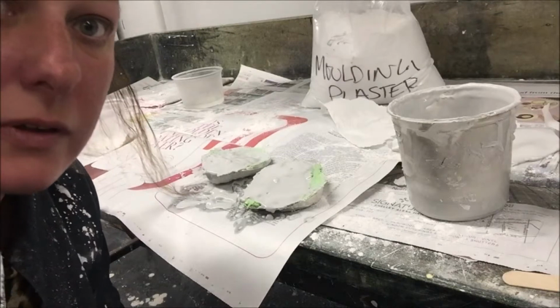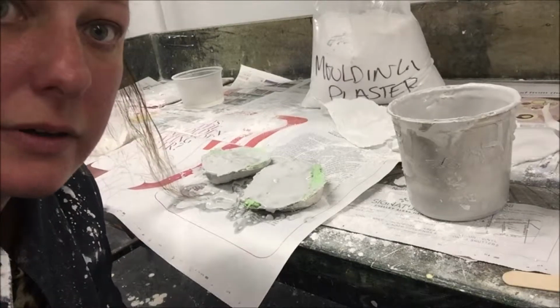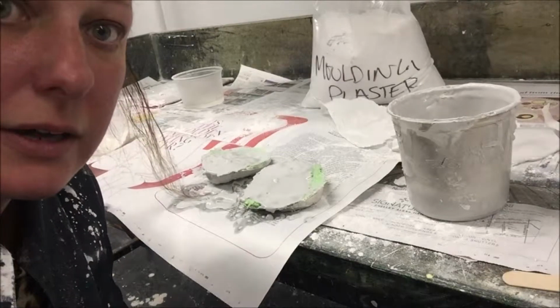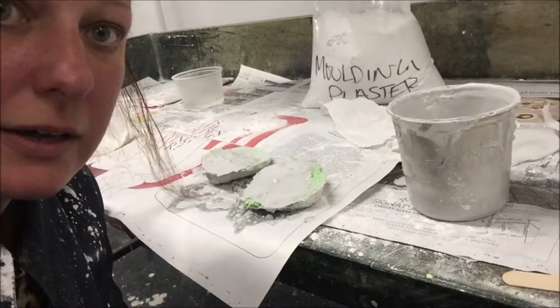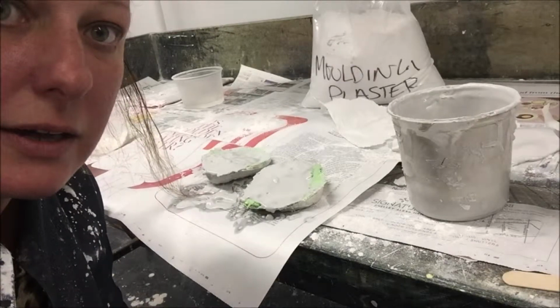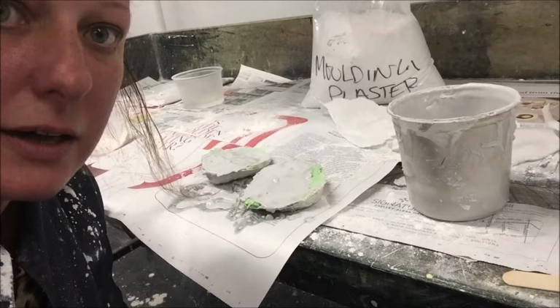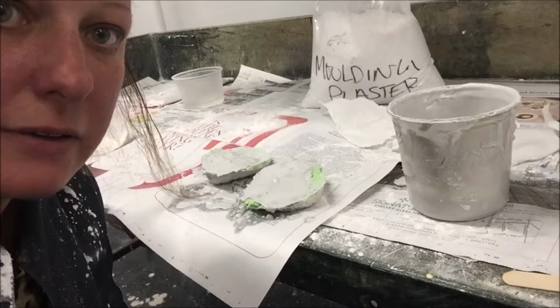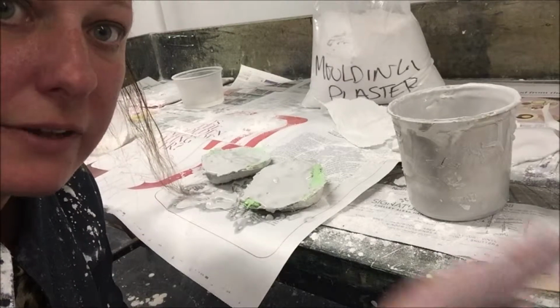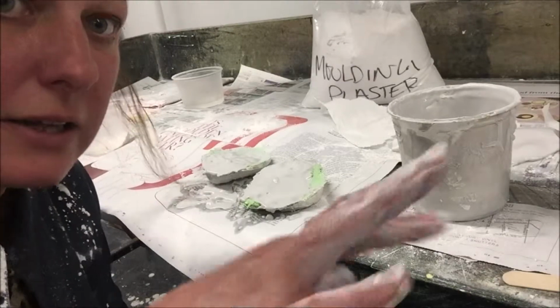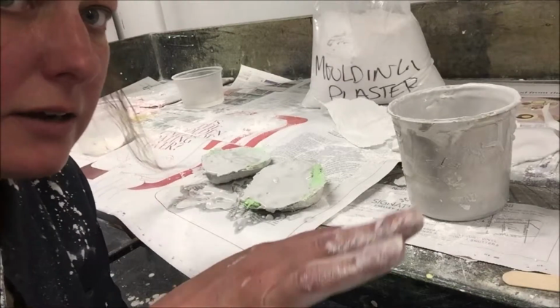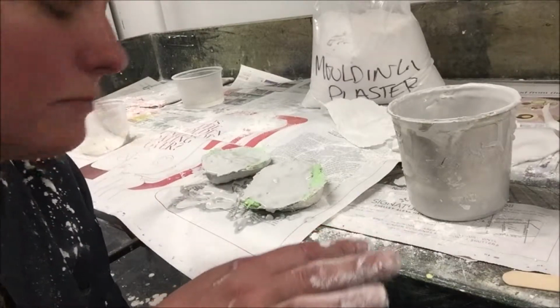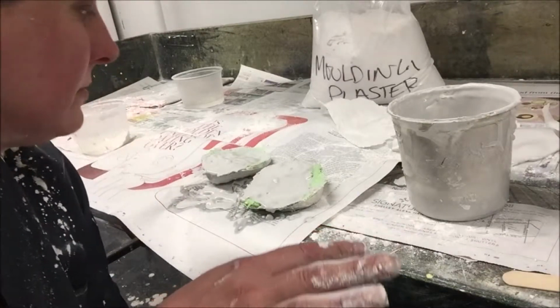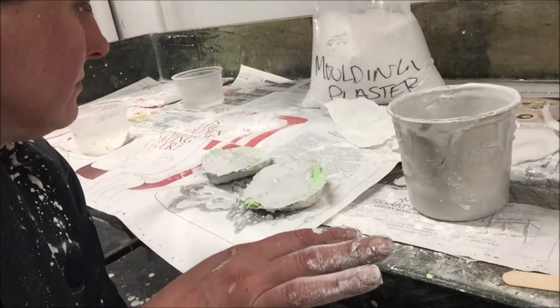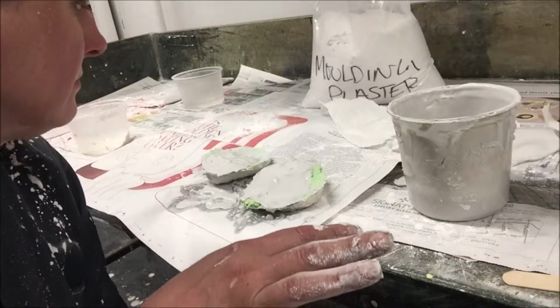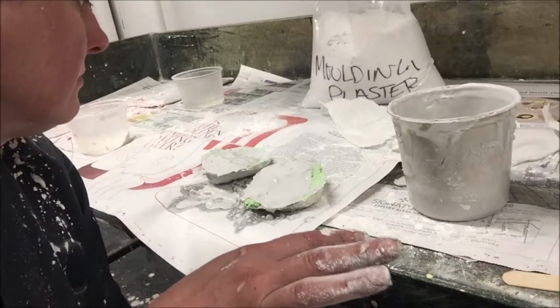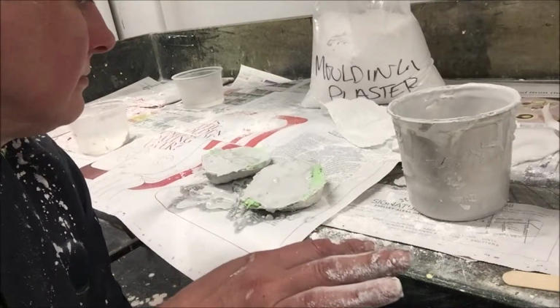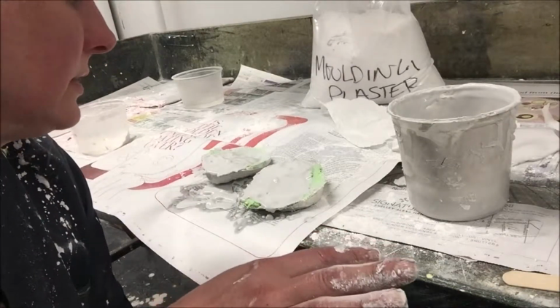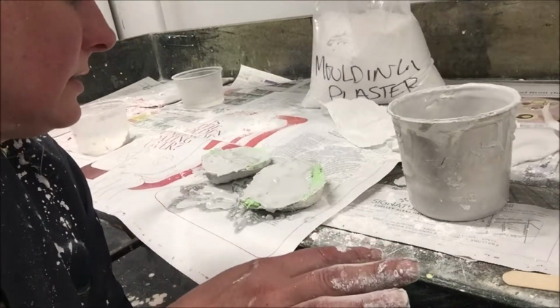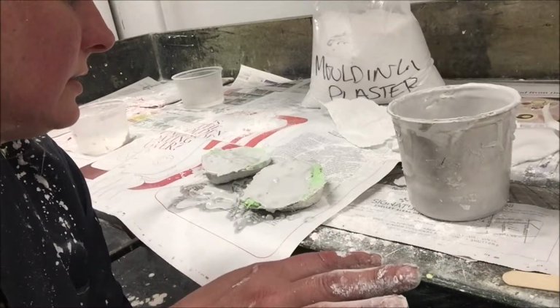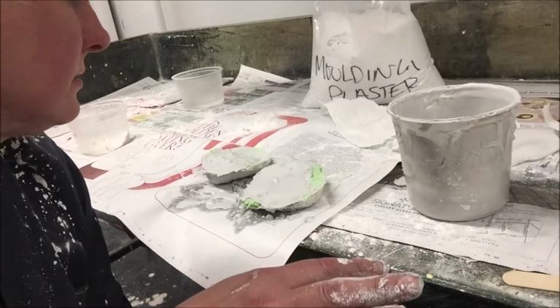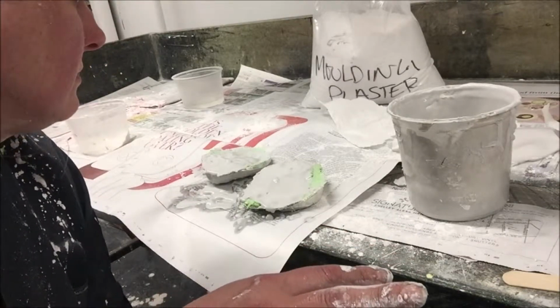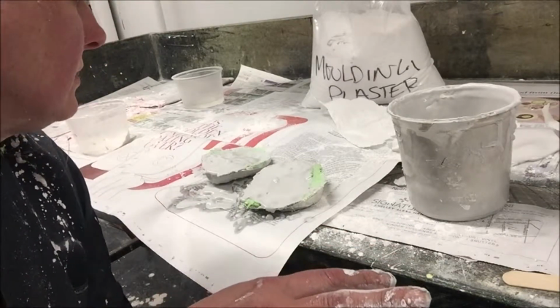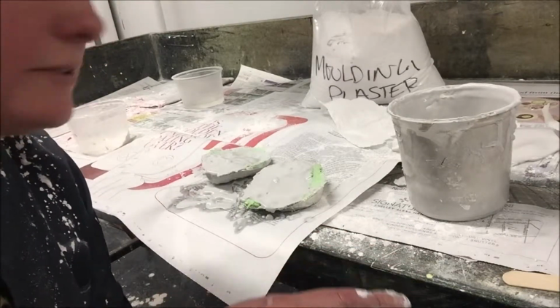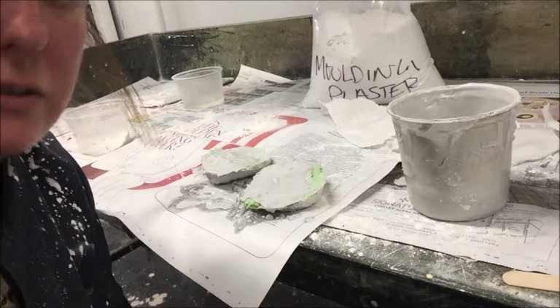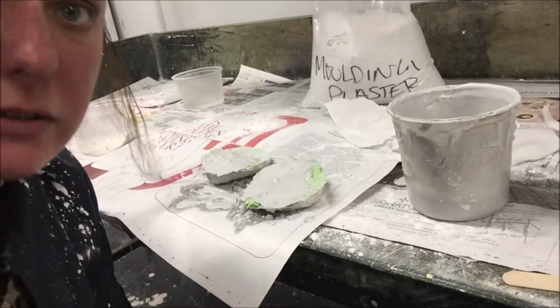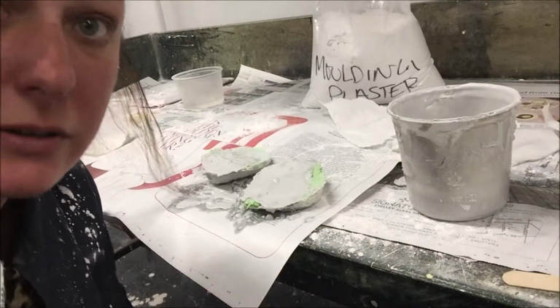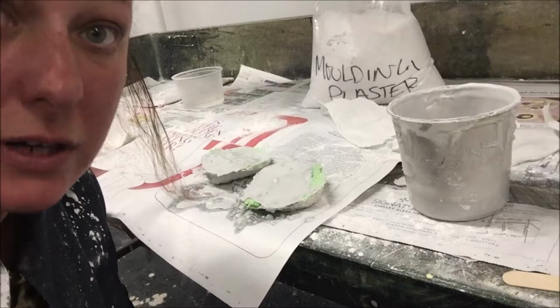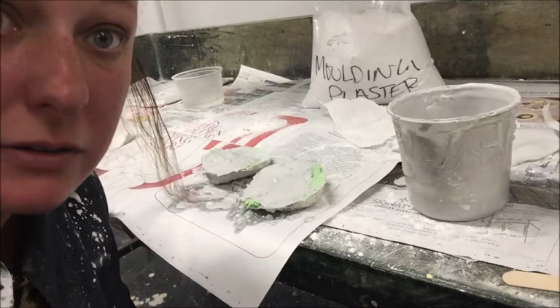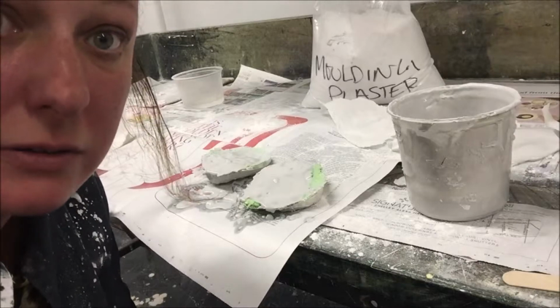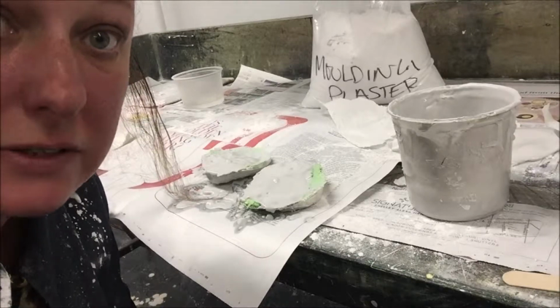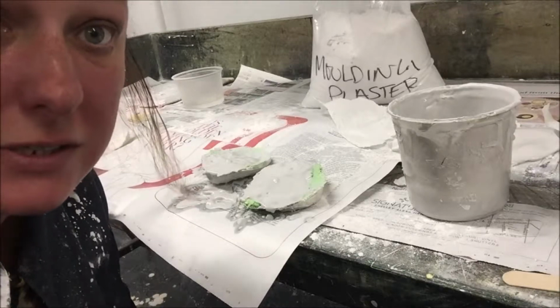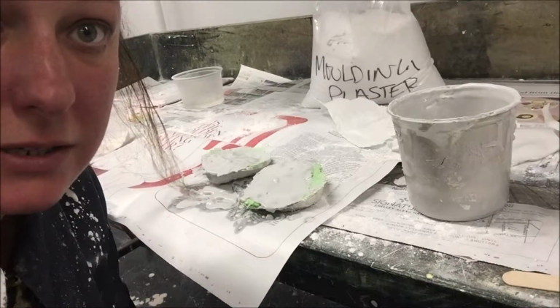I filled it up. I don't know if it's going to turn out — we'll see.